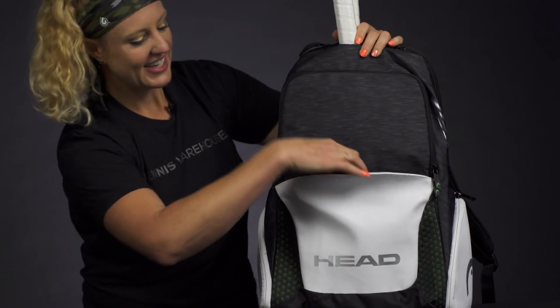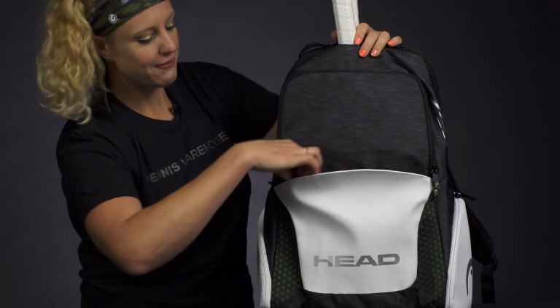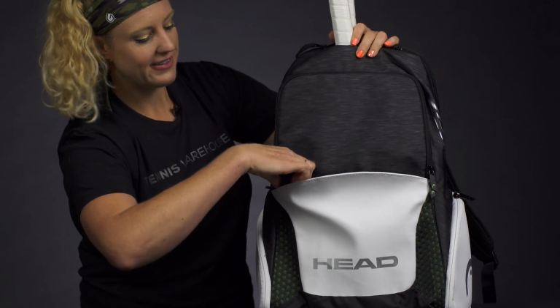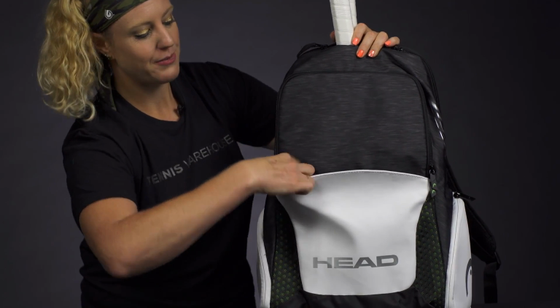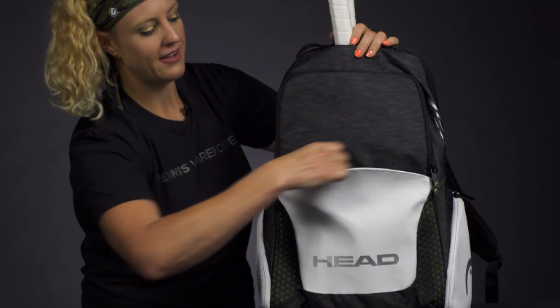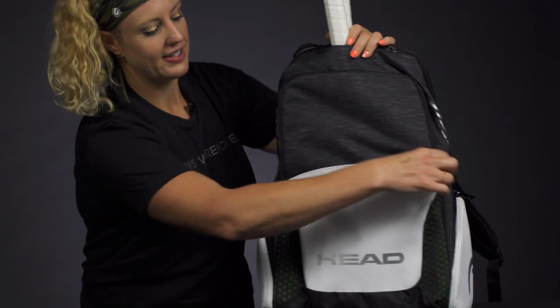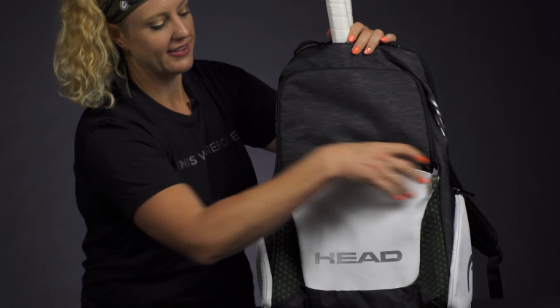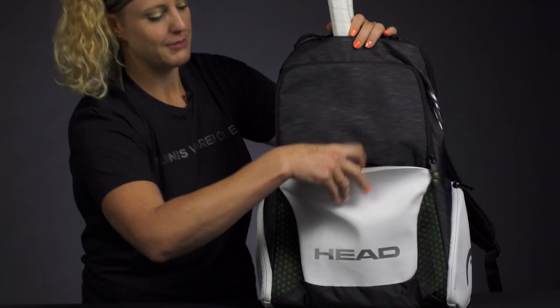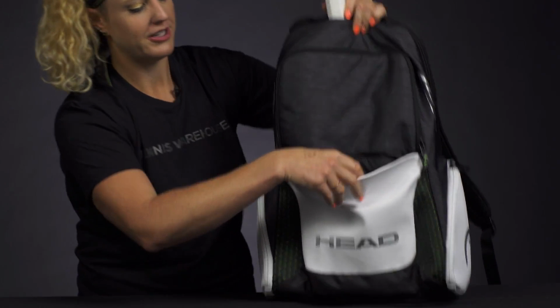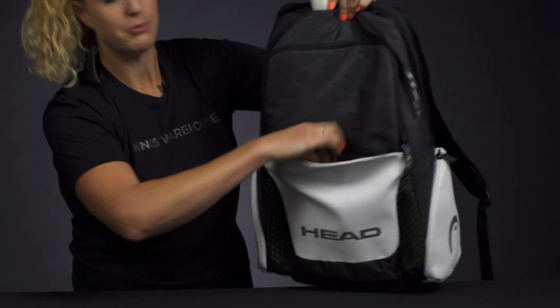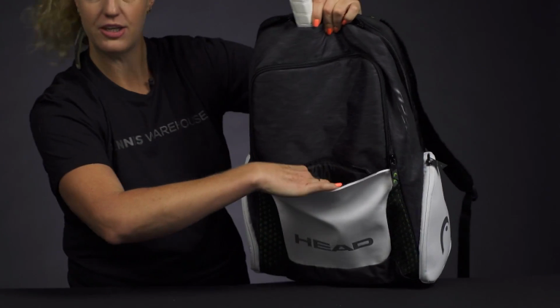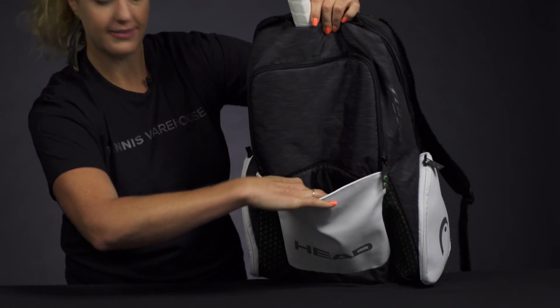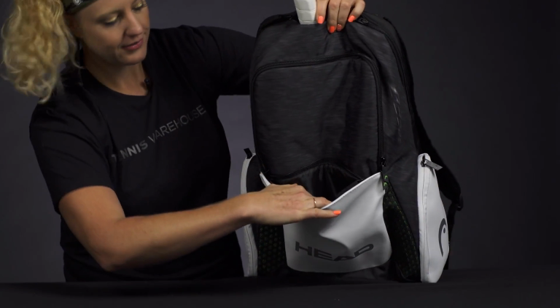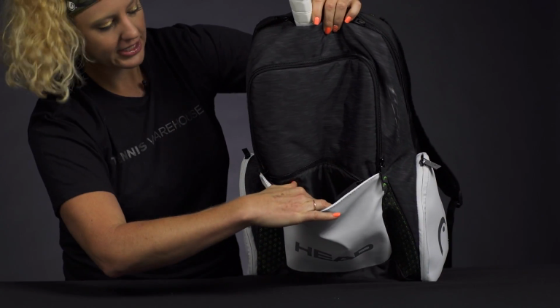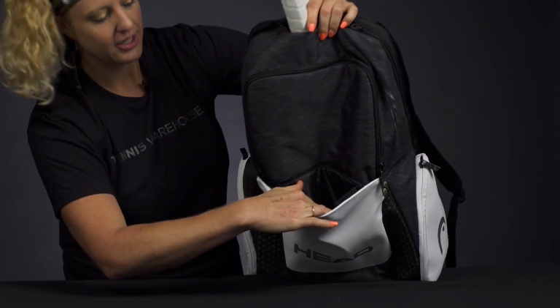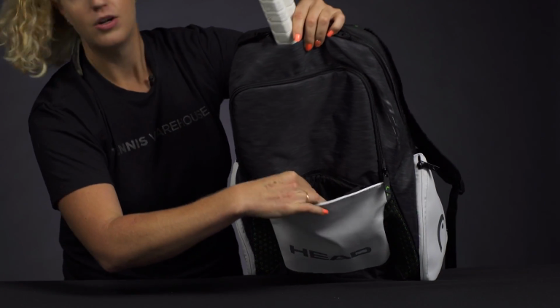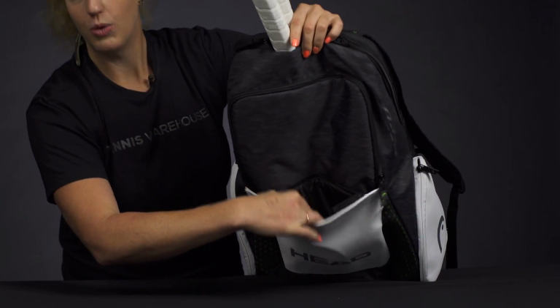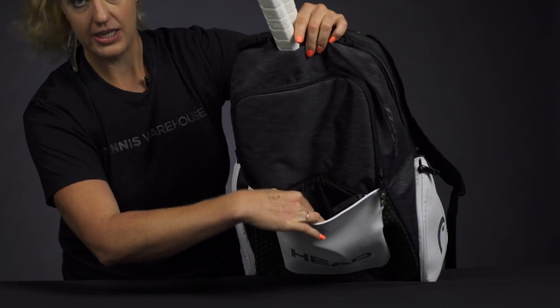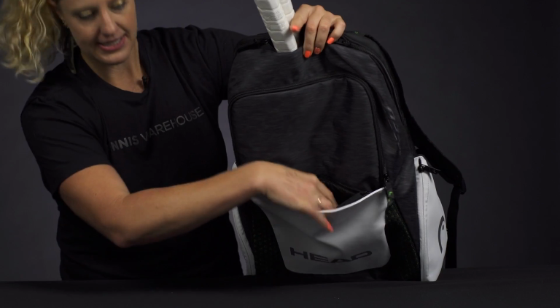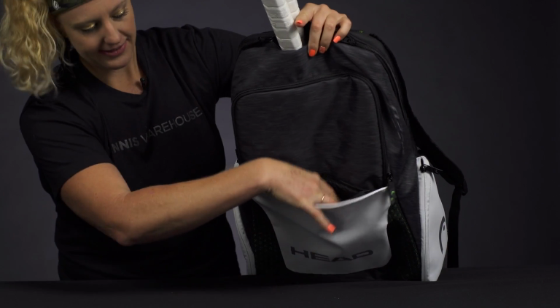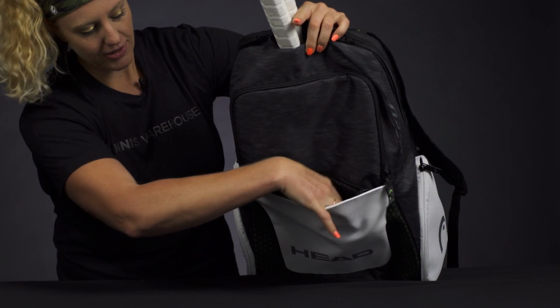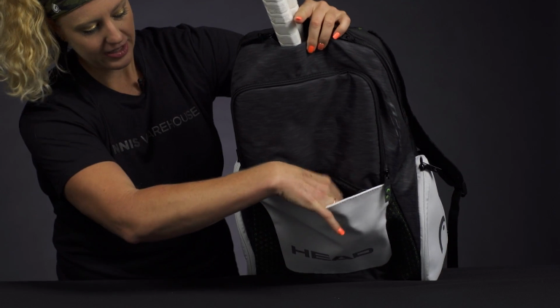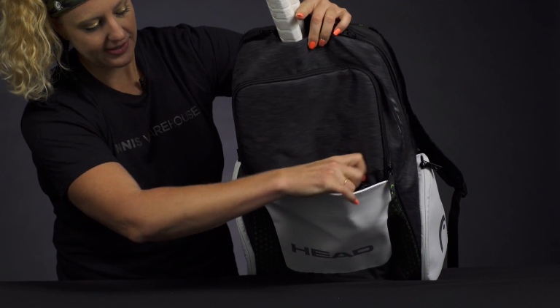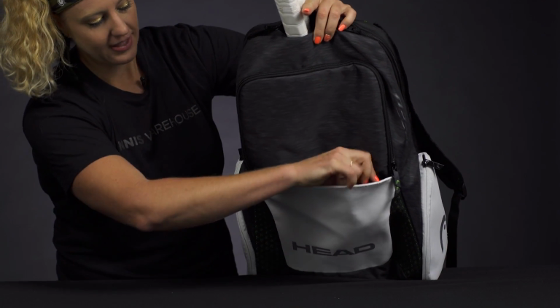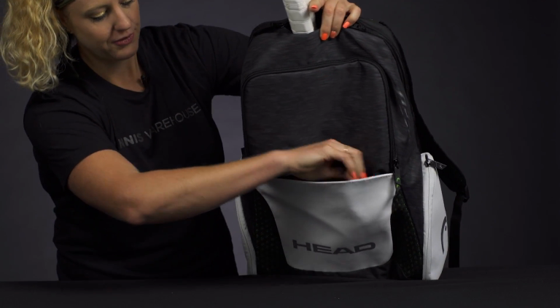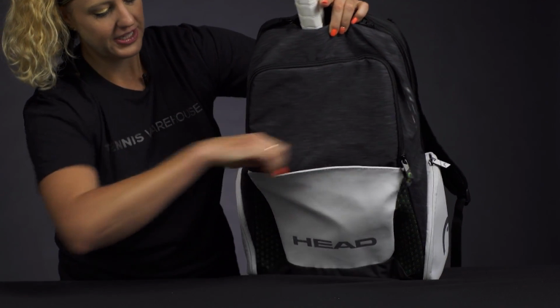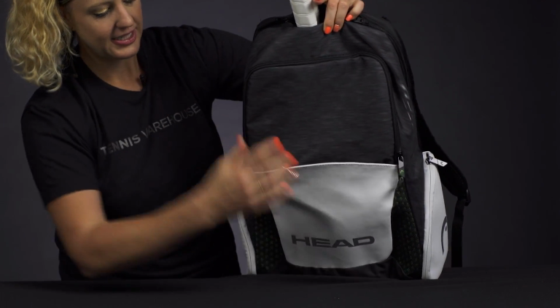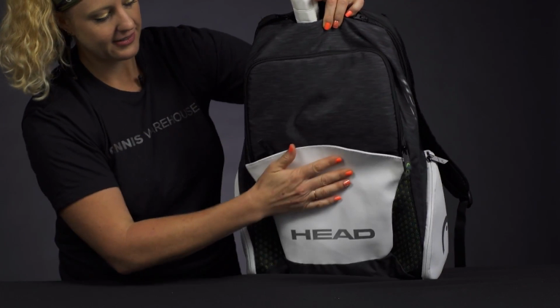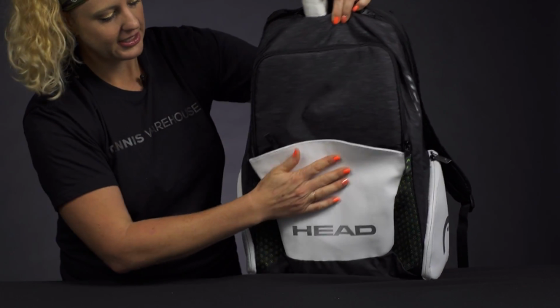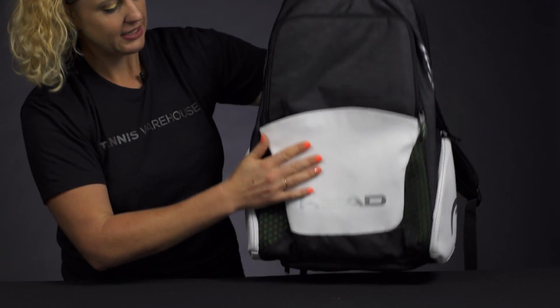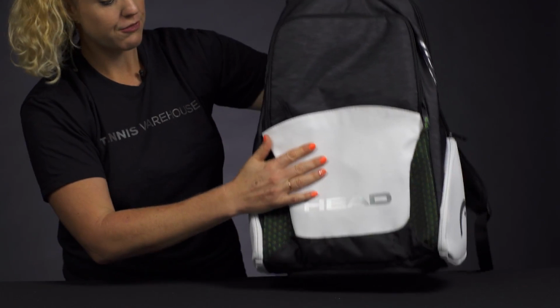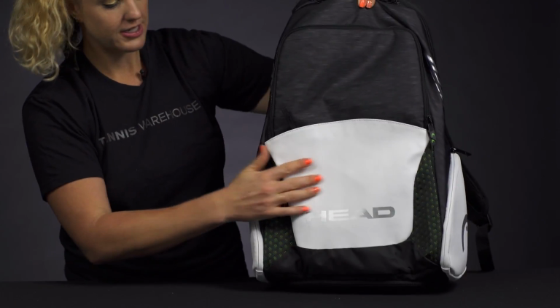In front of that we have an accessory pocket — pretty good size right here. Your wallet, keys, all that kind of stuff will fit easily in front.